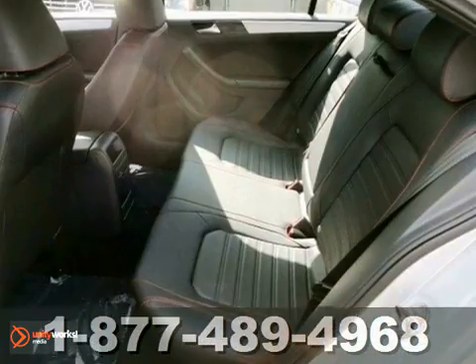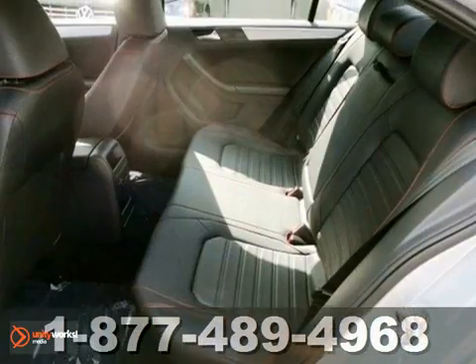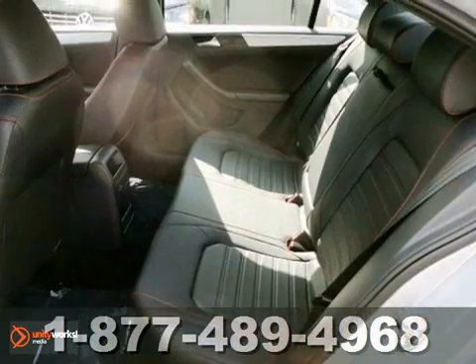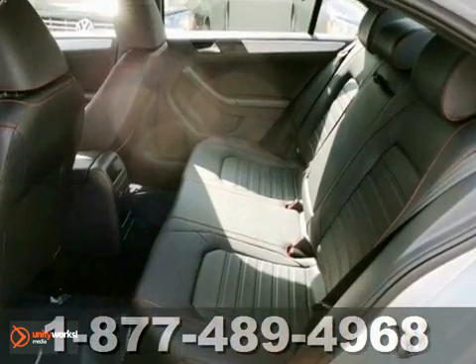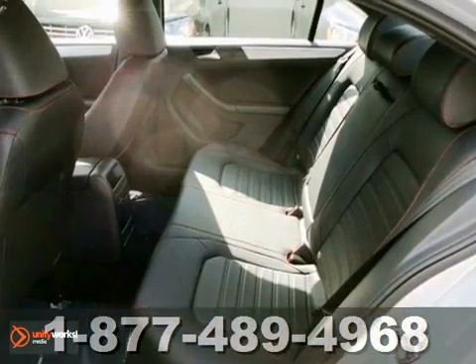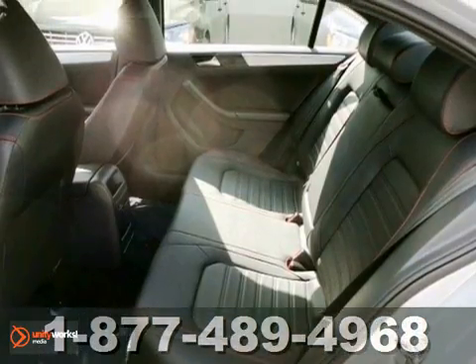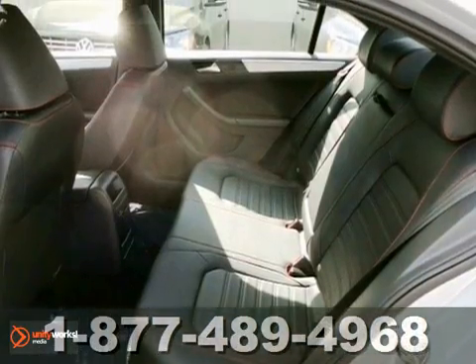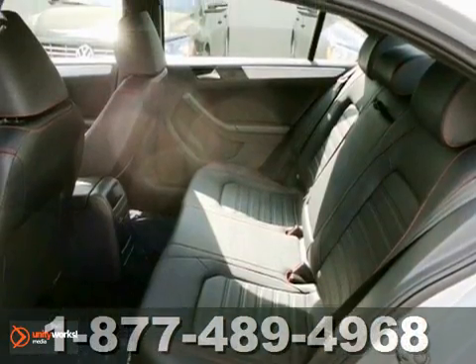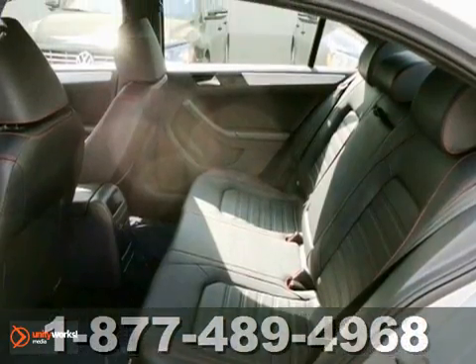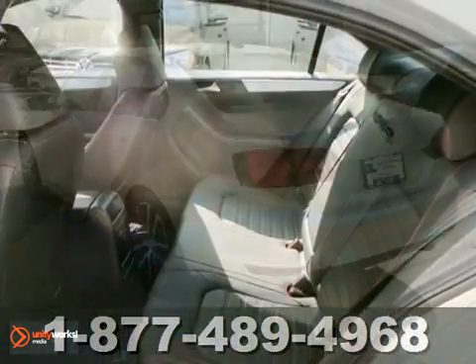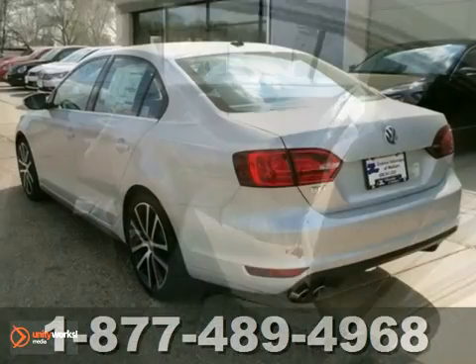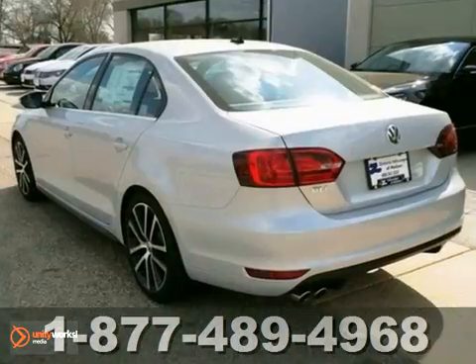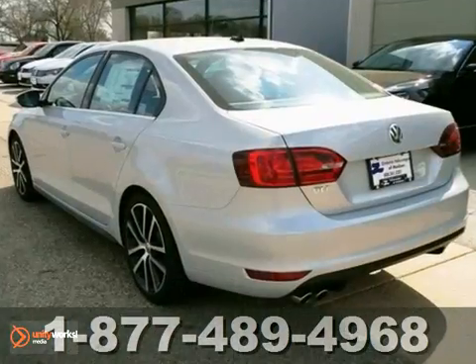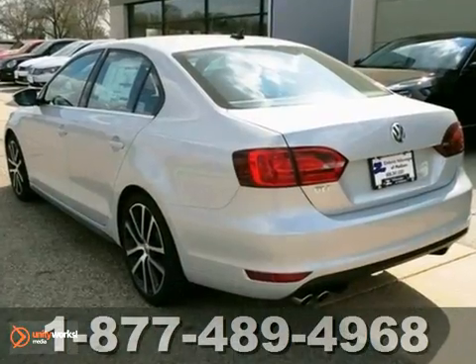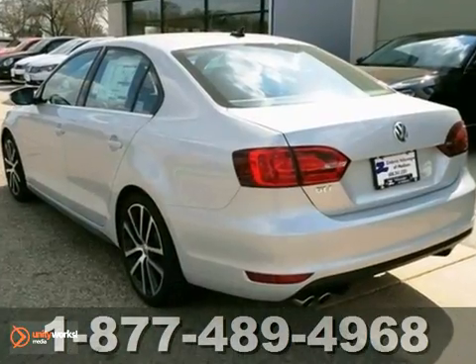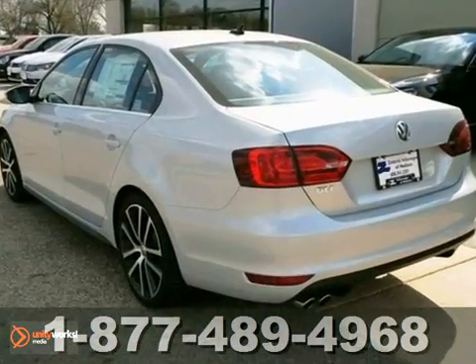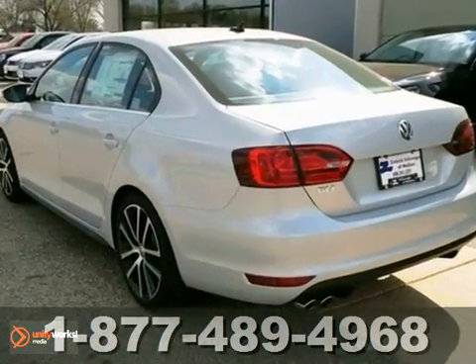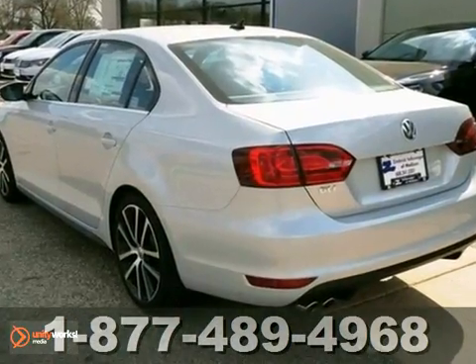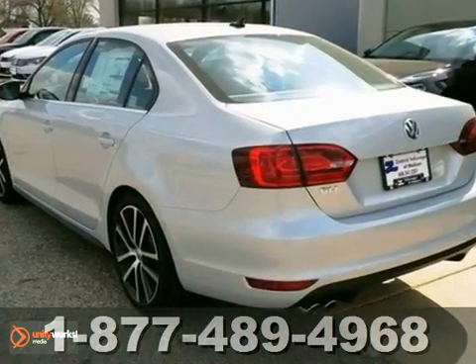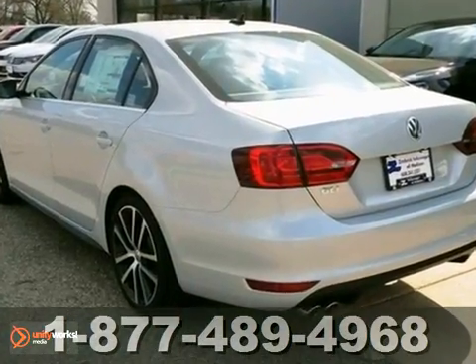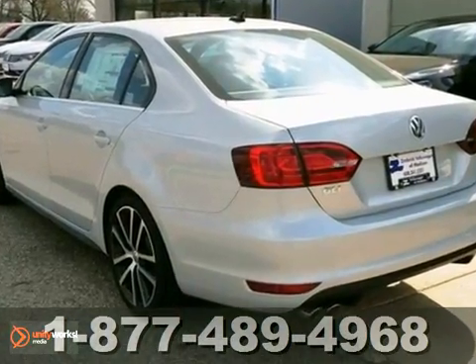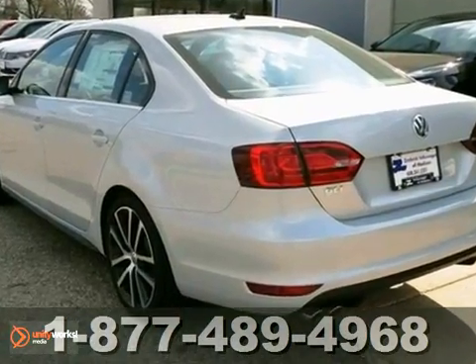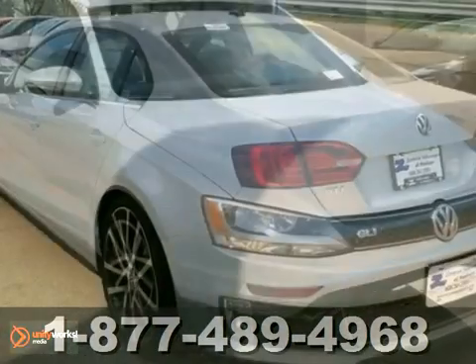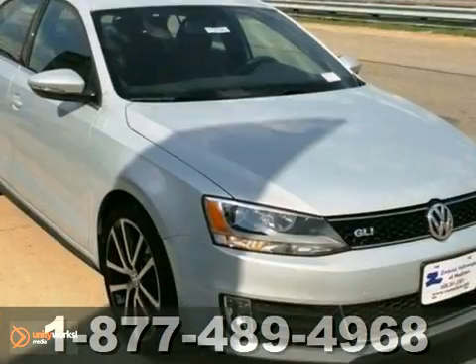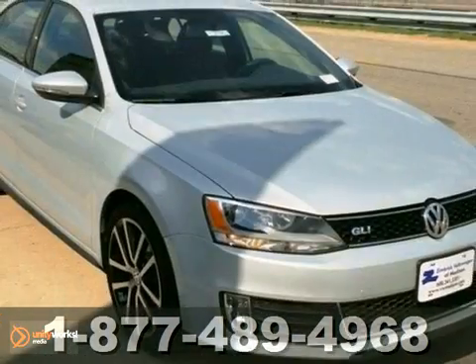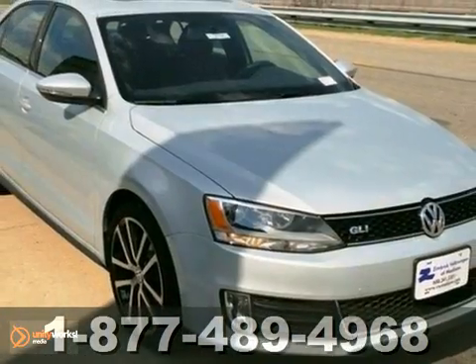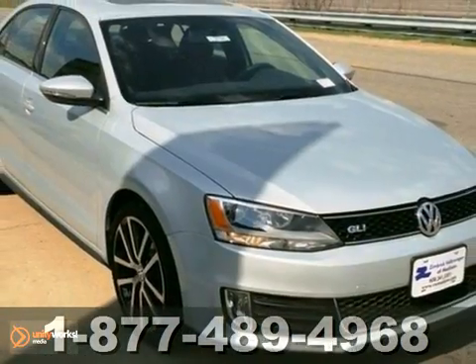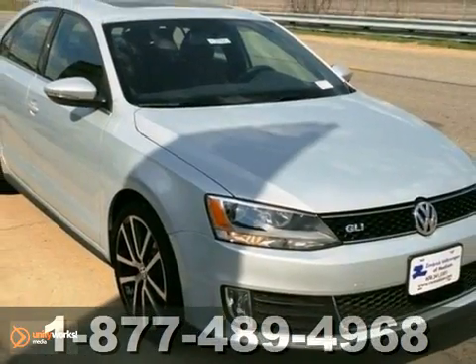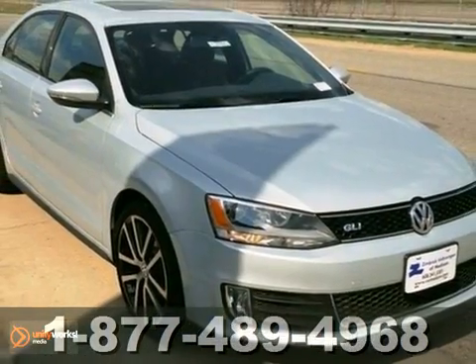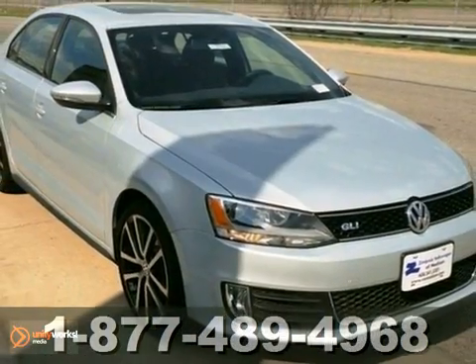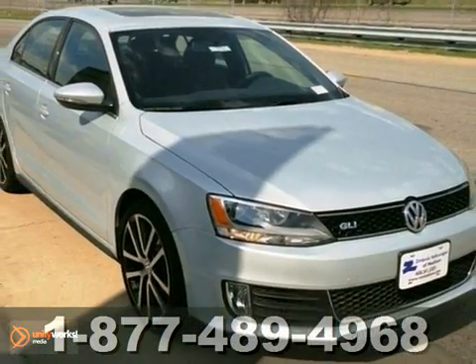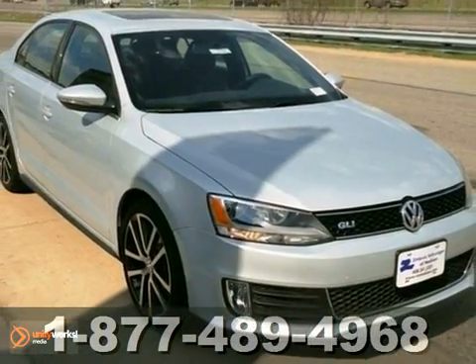And with keyless entry and aluminum wheels, this Volkswagen won't be here for long. Come in for a test drive.